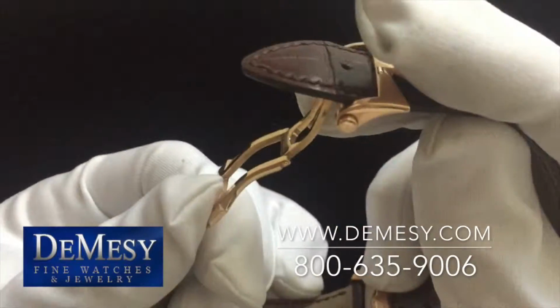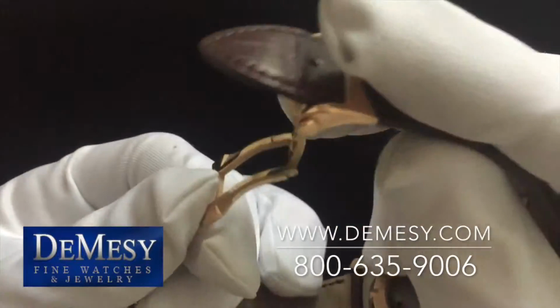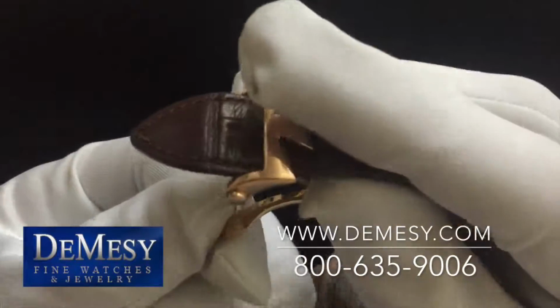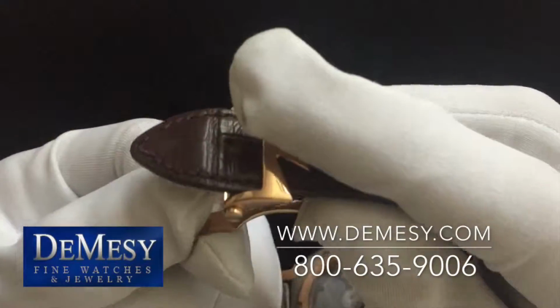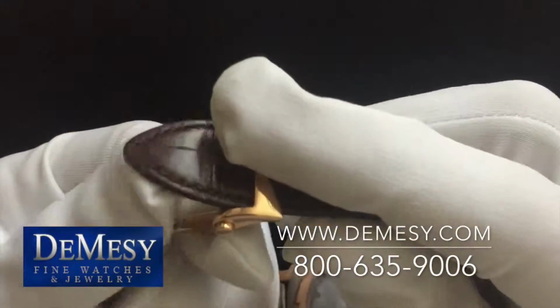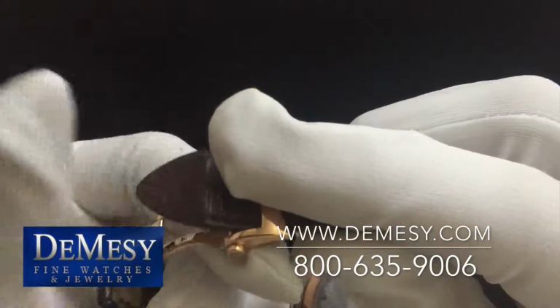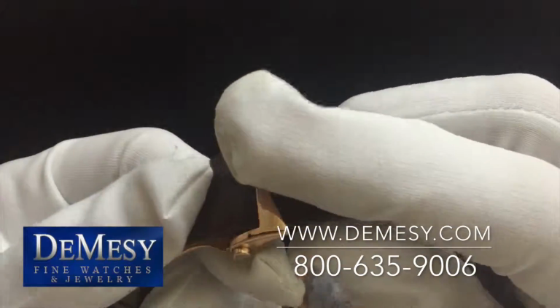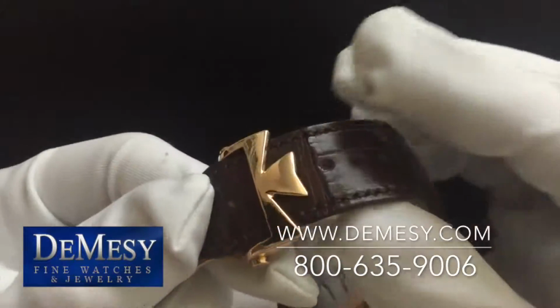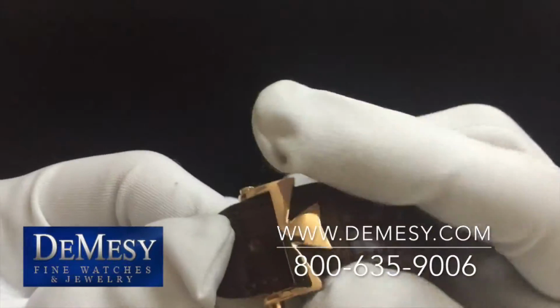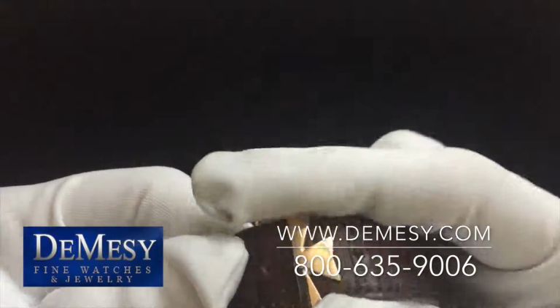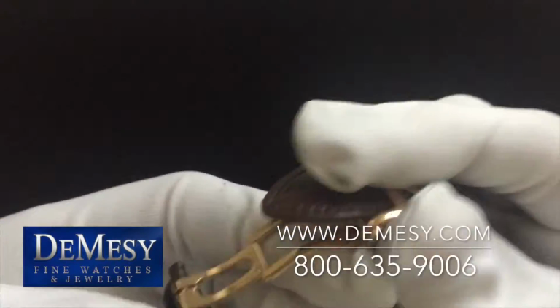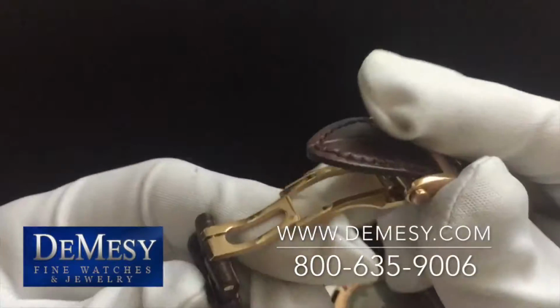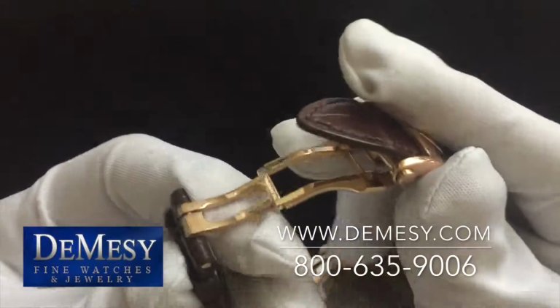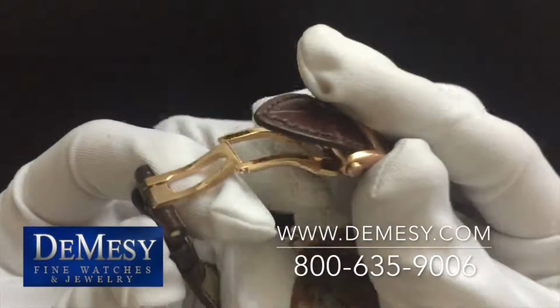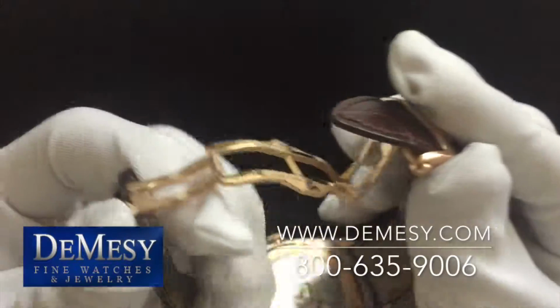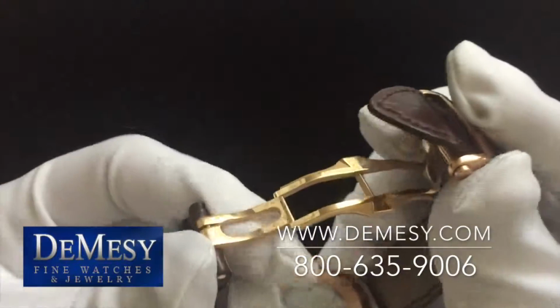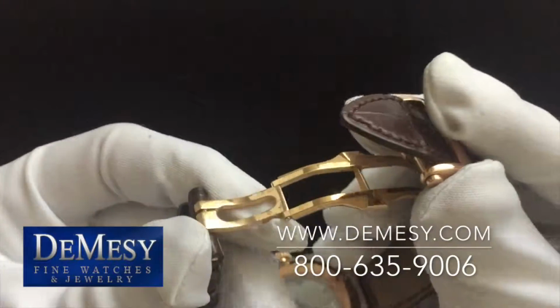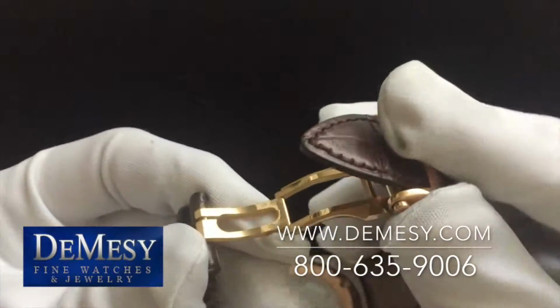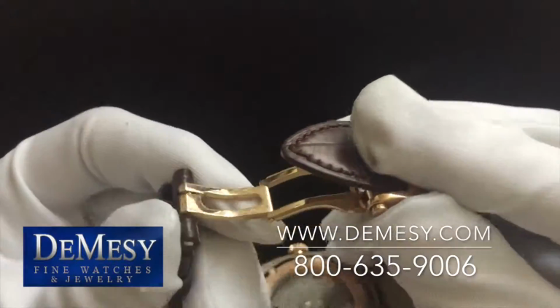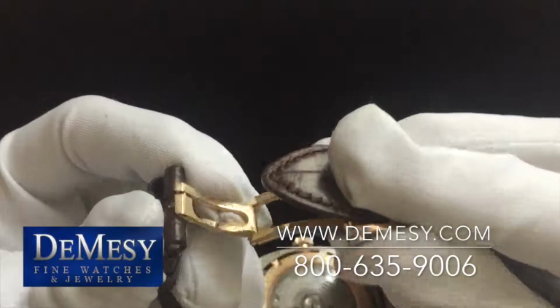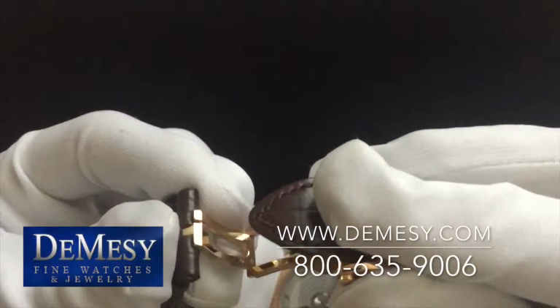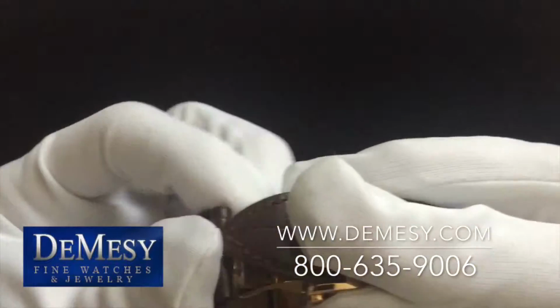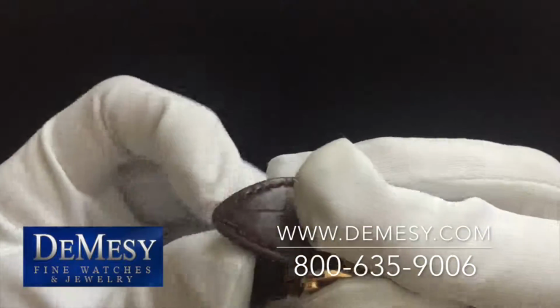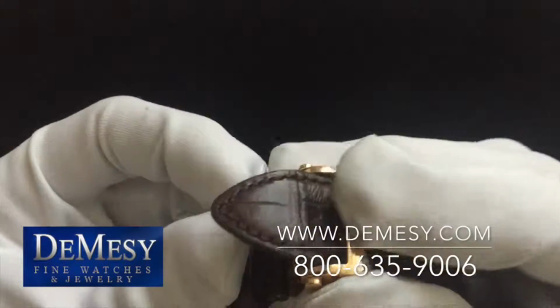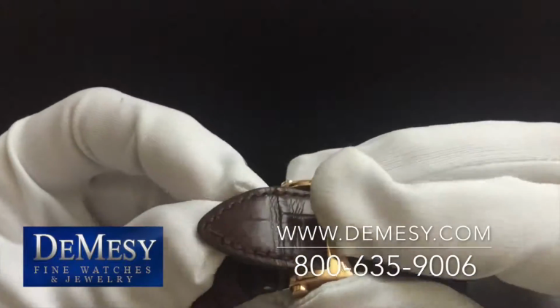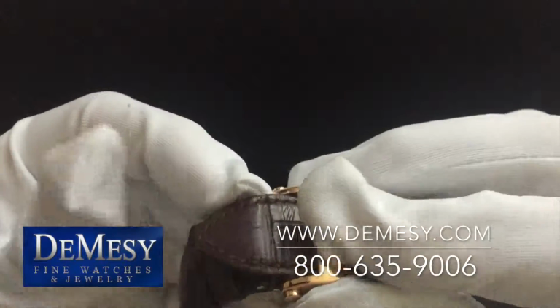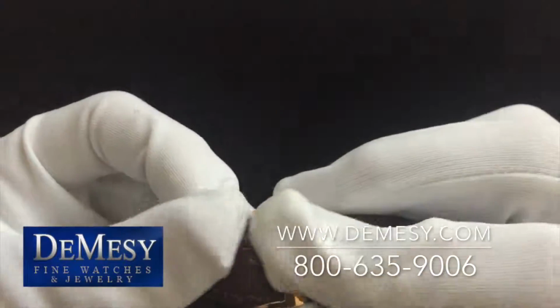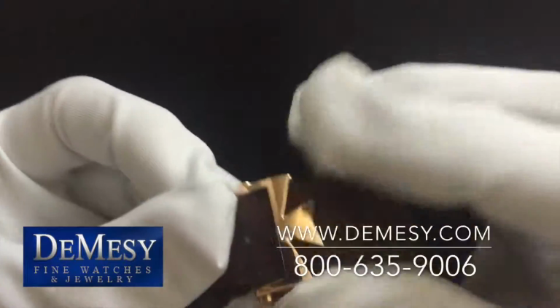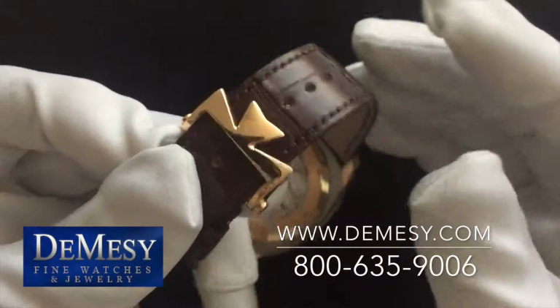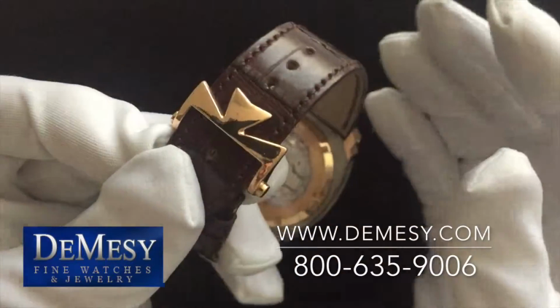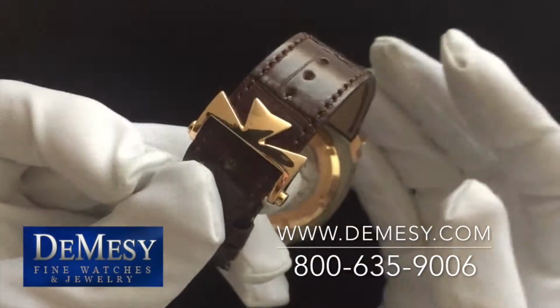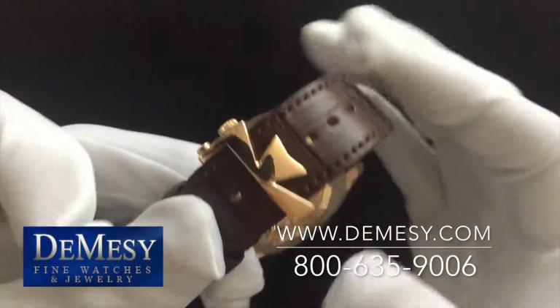The piece does come with their signature Vacheron deployant clasp.